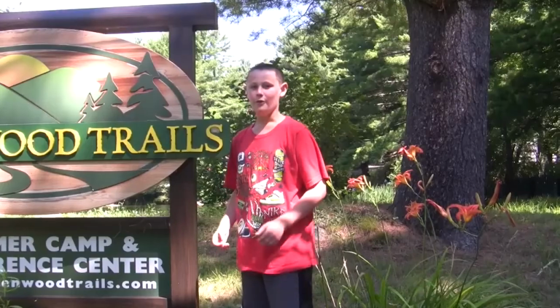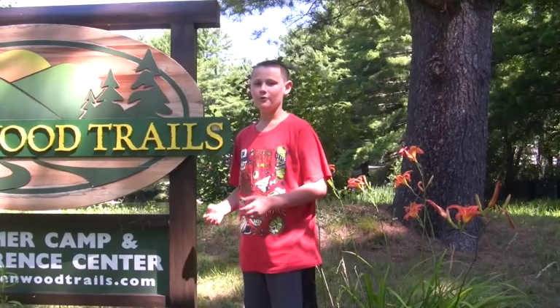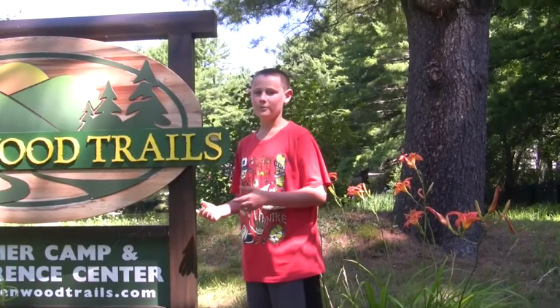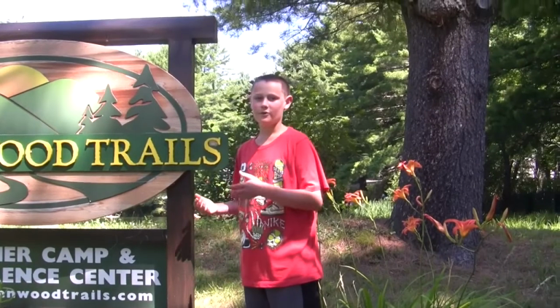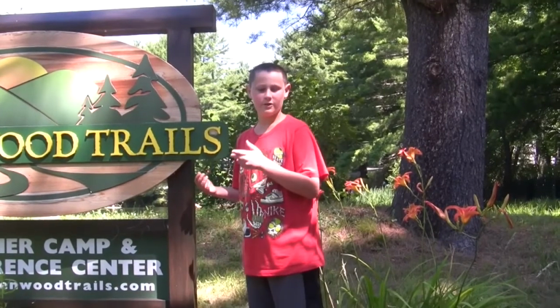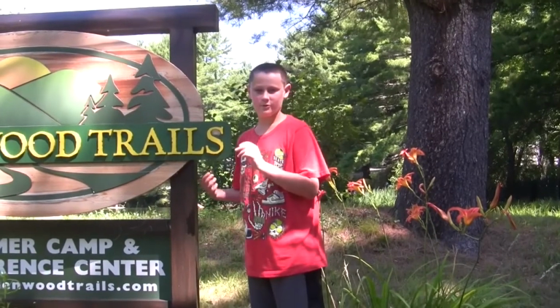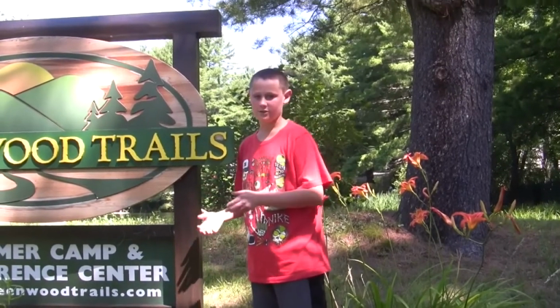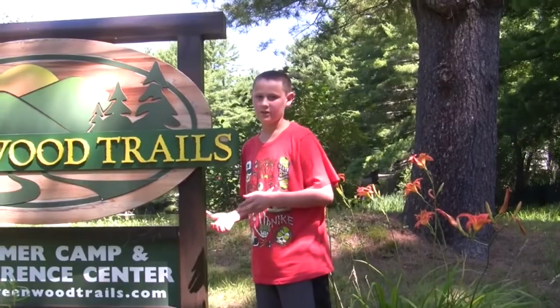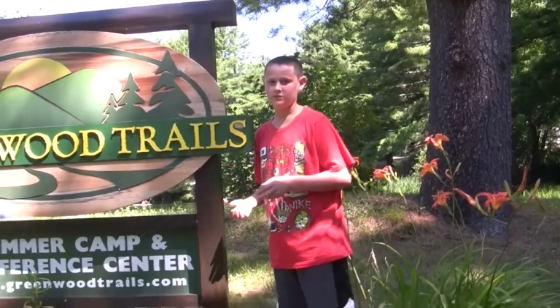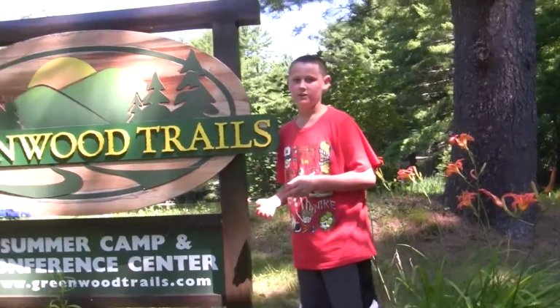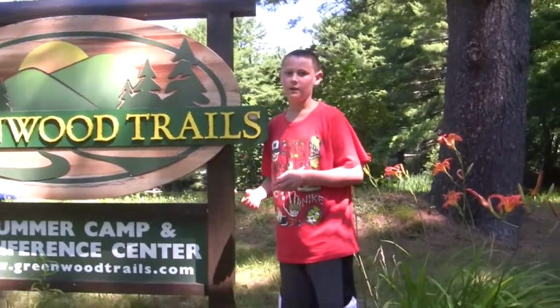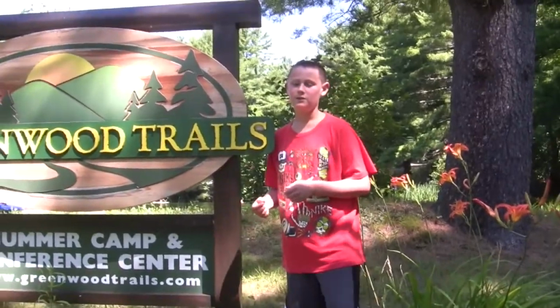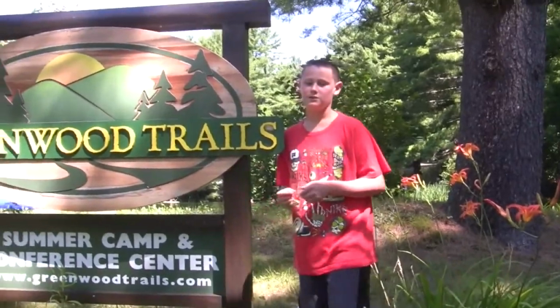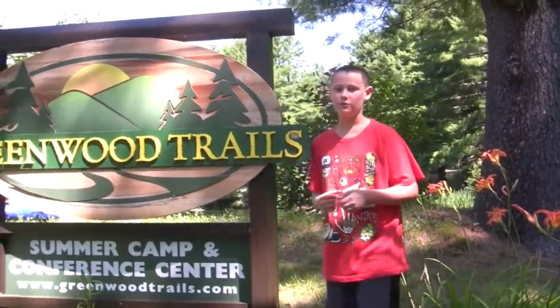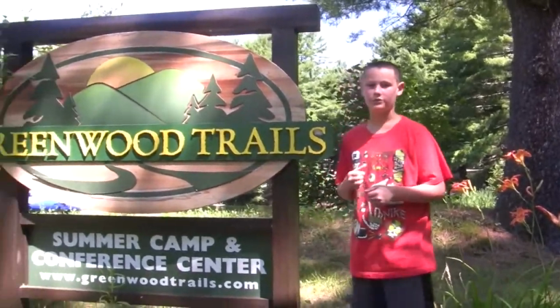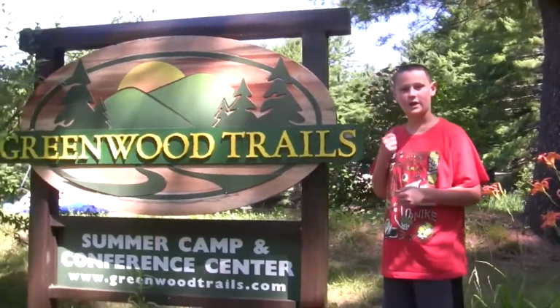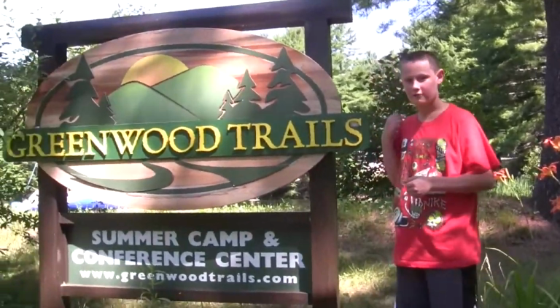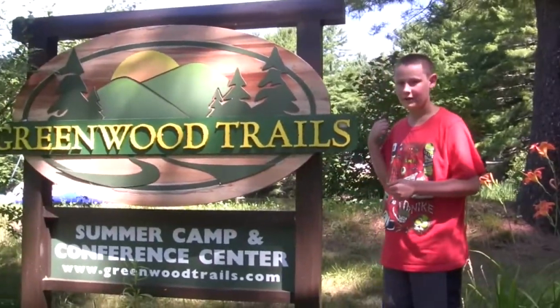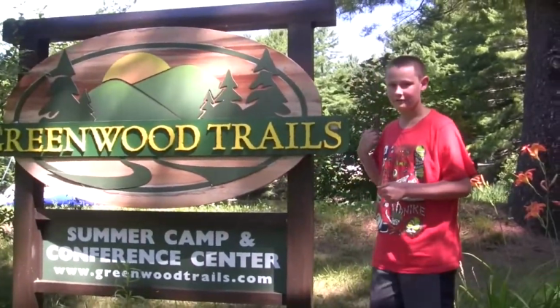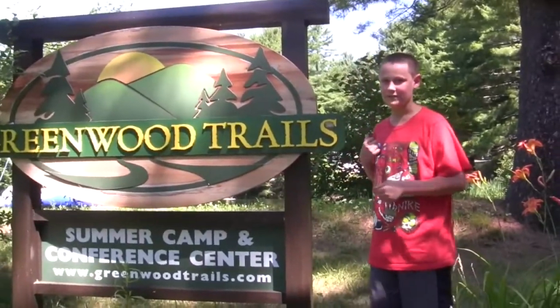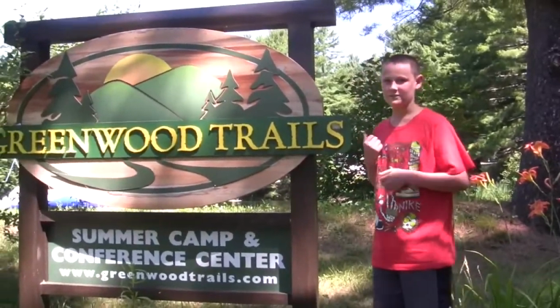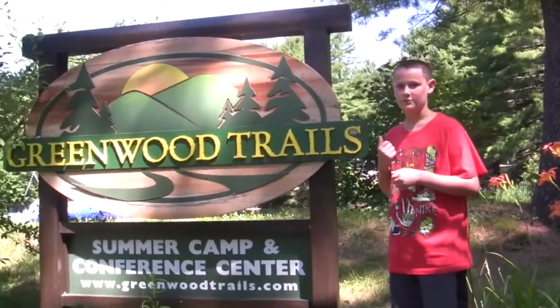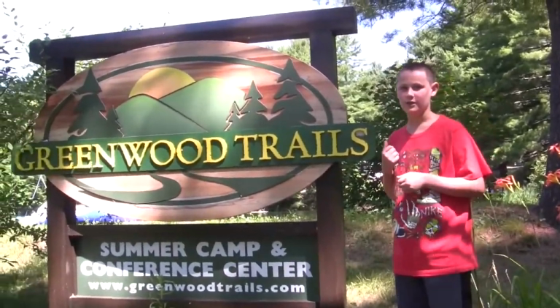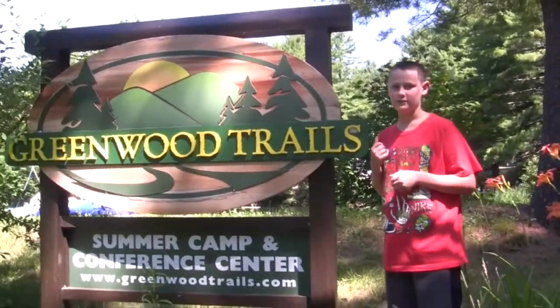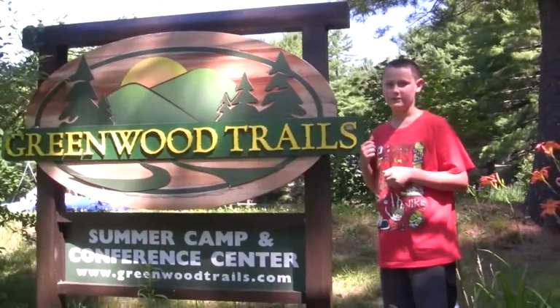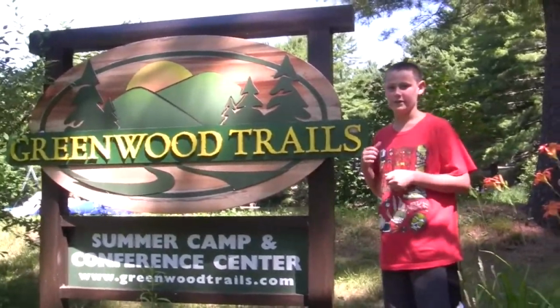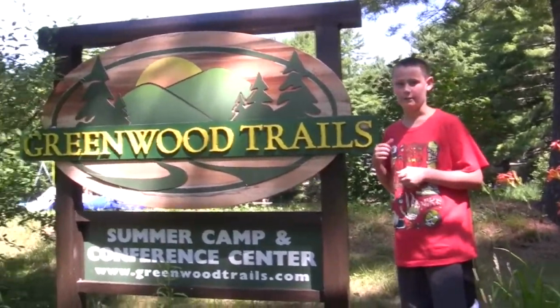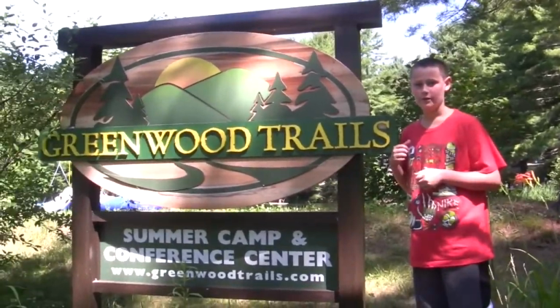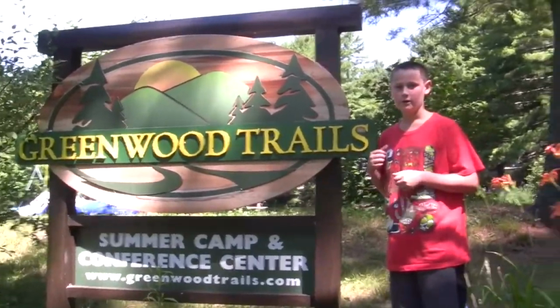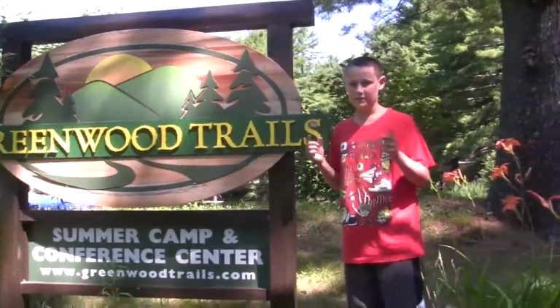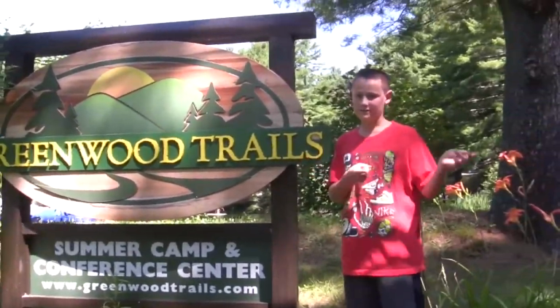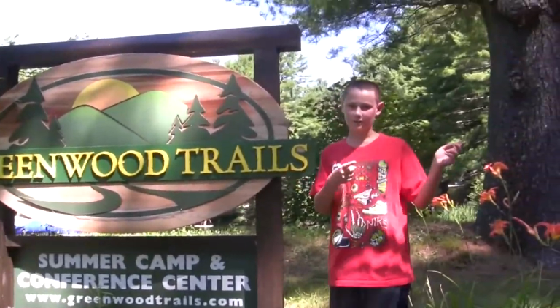Welcome to Greenwood Trails. I'm going to show you the top 5 things to do at this camp. Let's go!